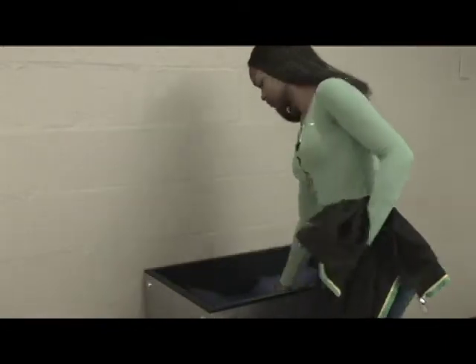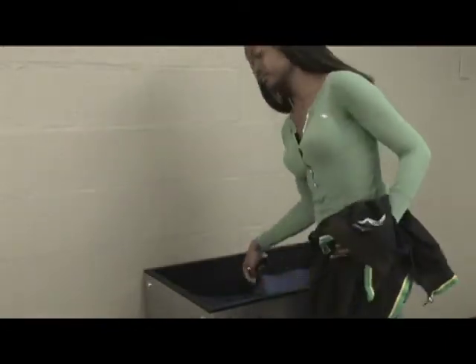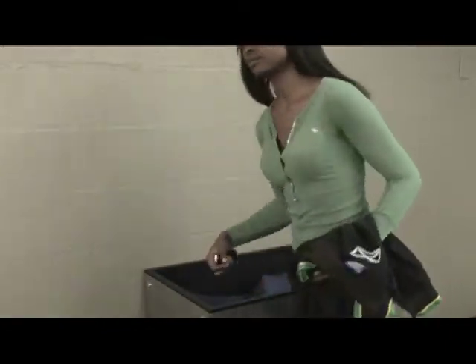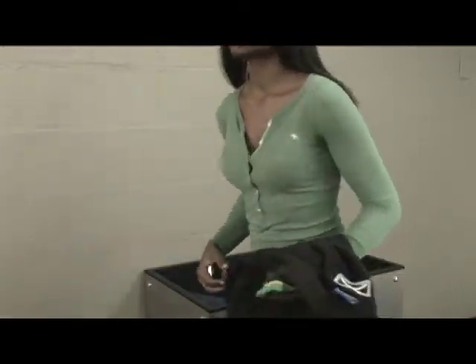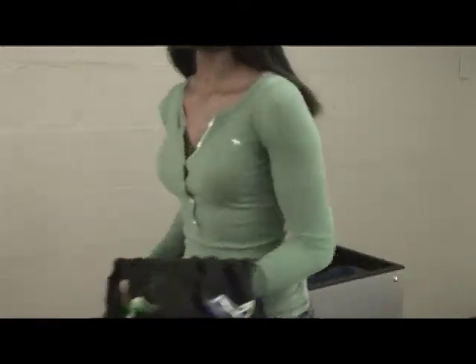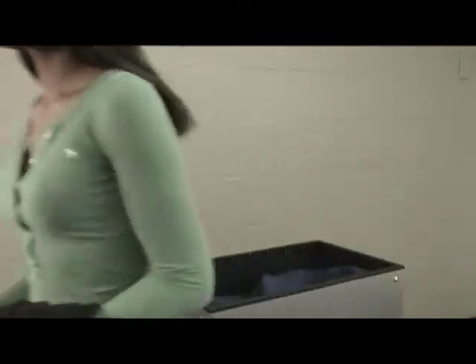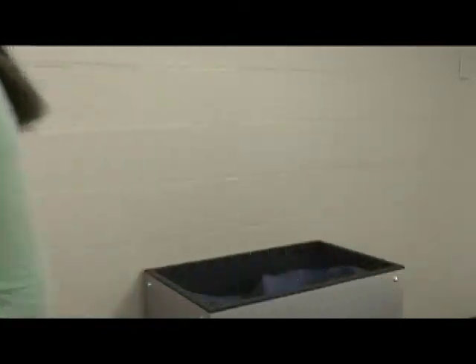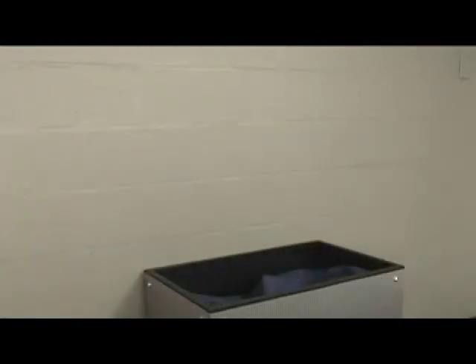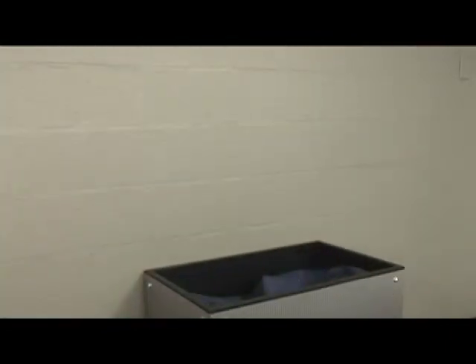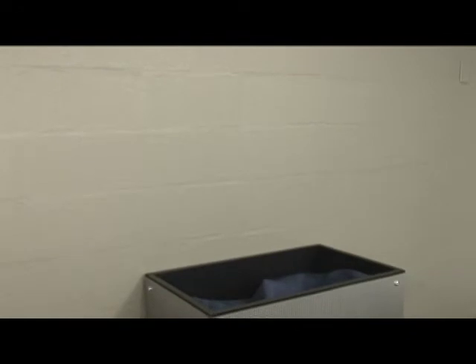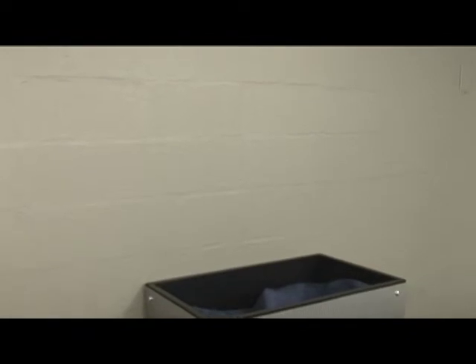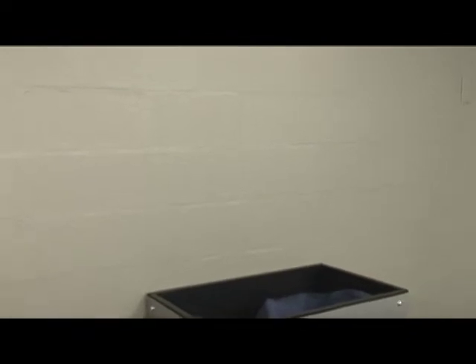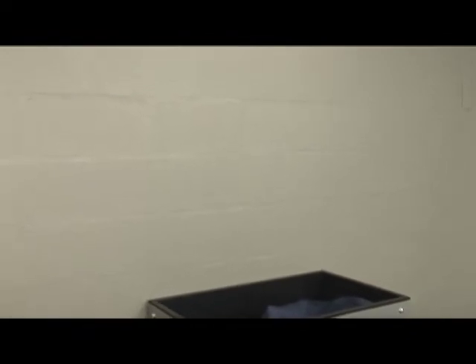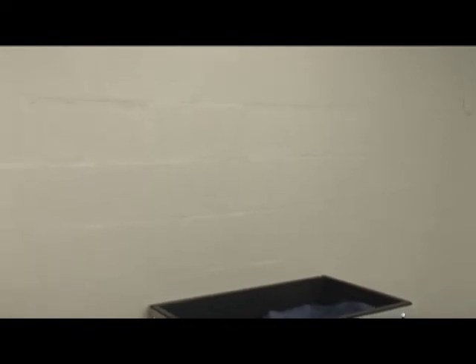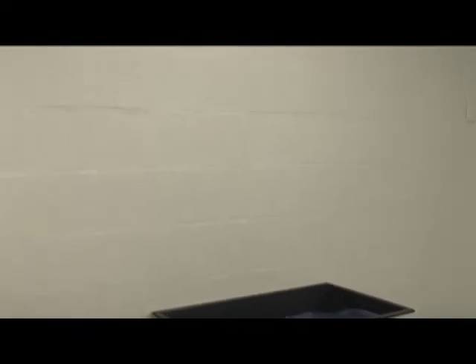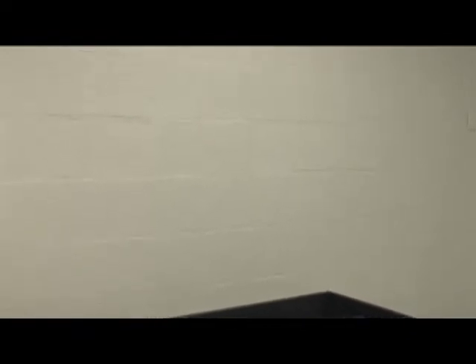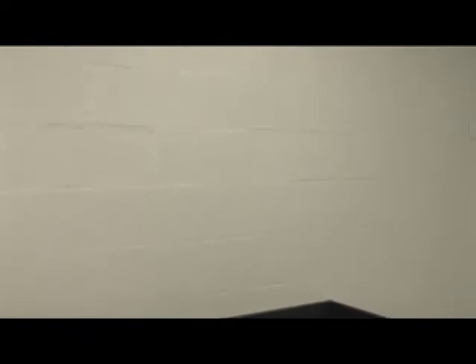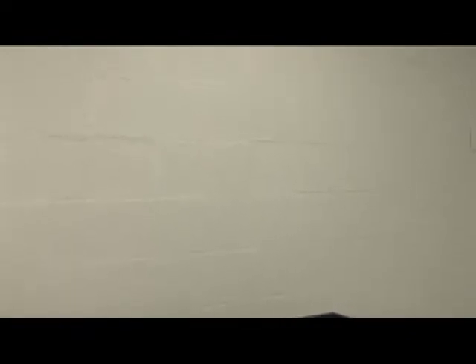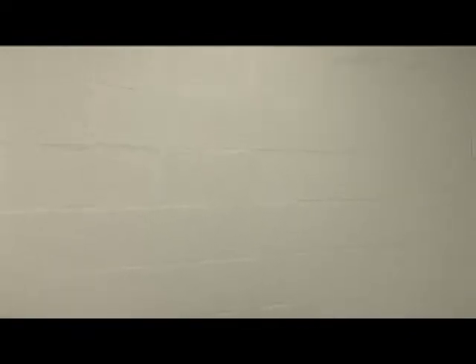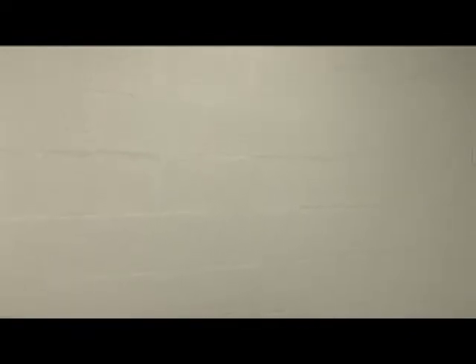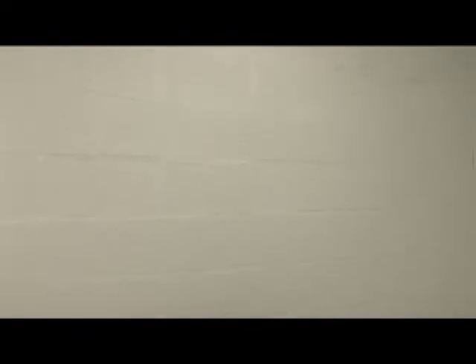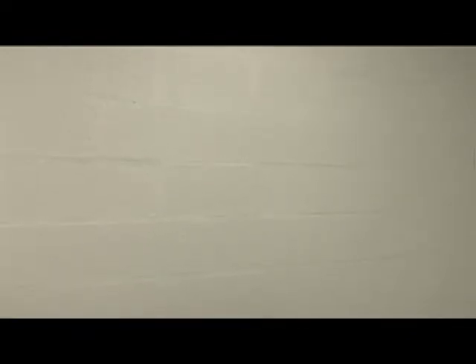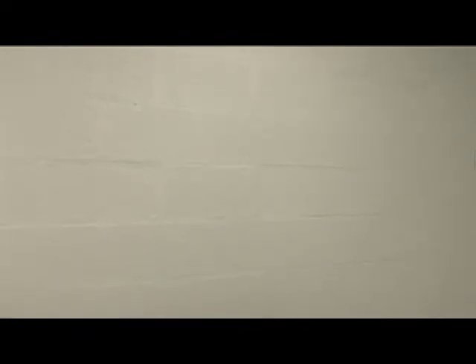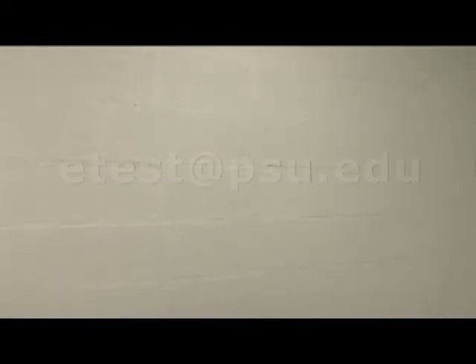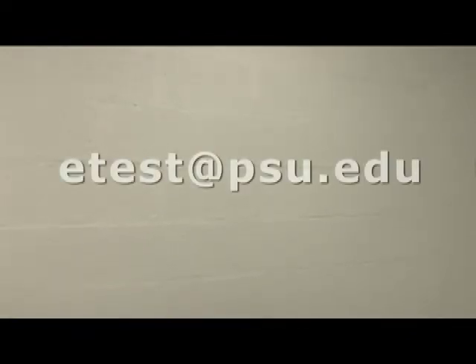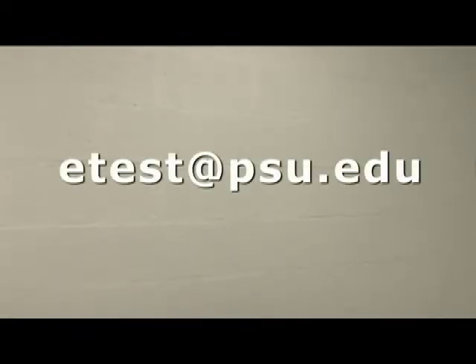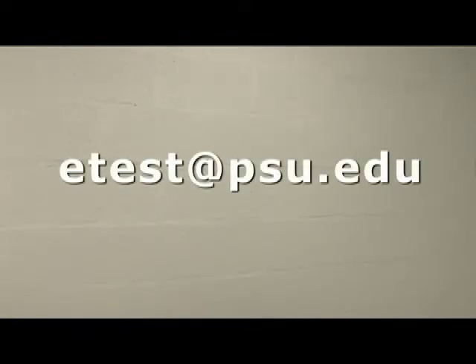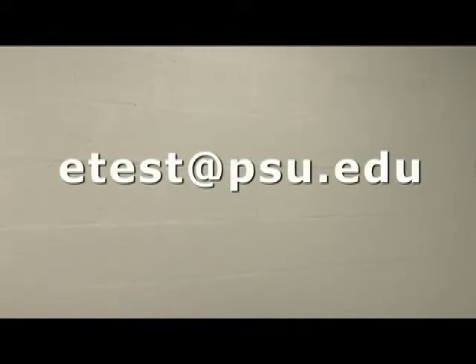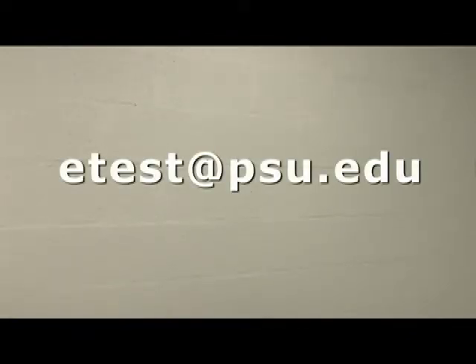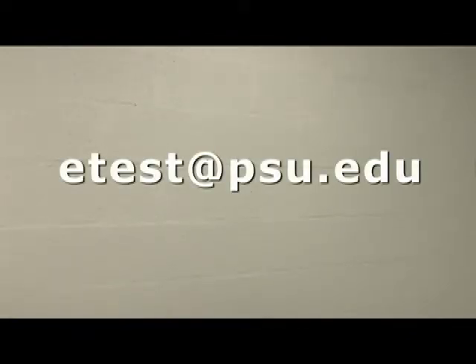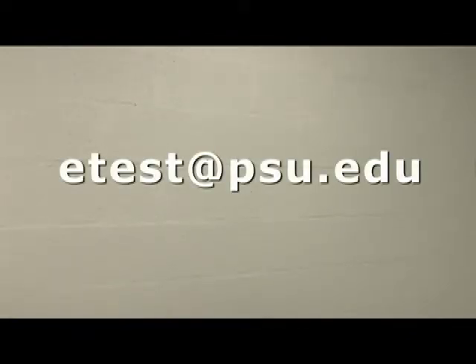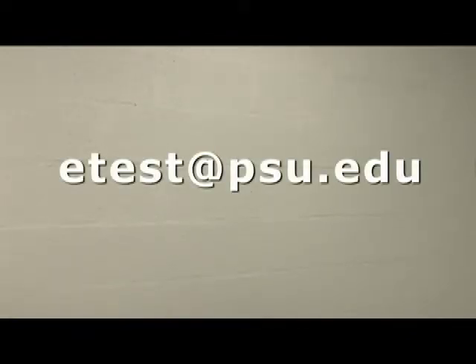Now you know how to use the Penn State Testing Center. If you have any questions, please contact etest at psu.edu.